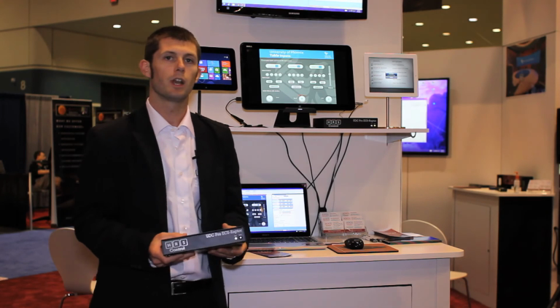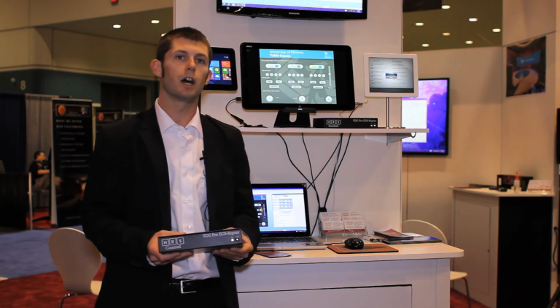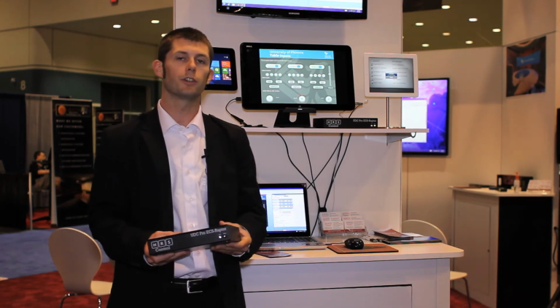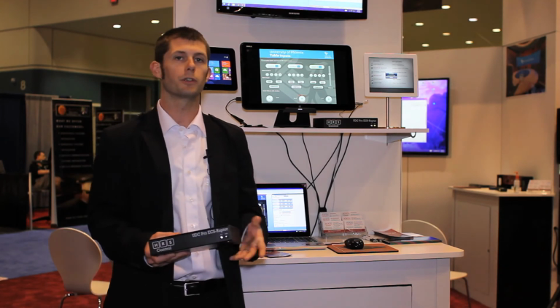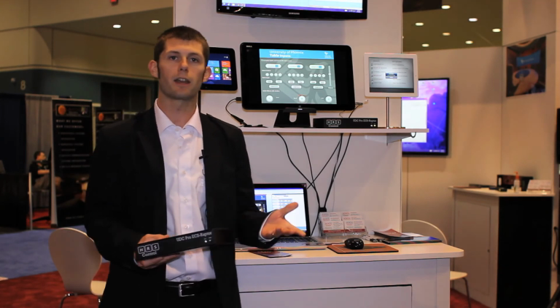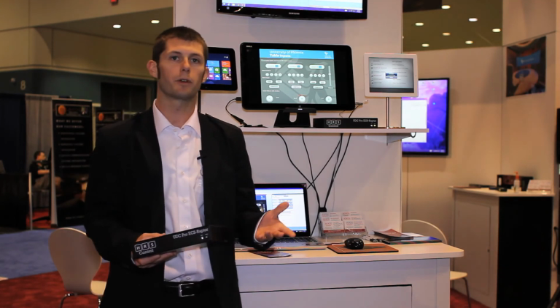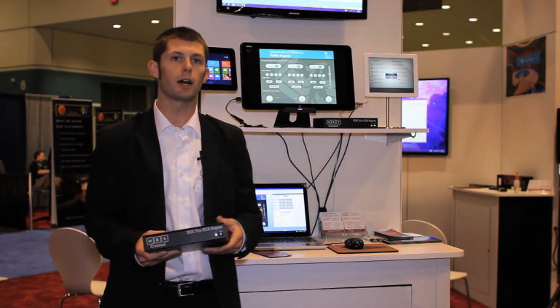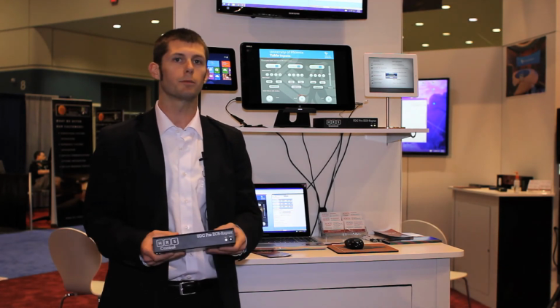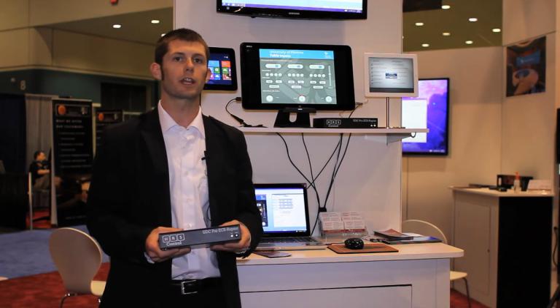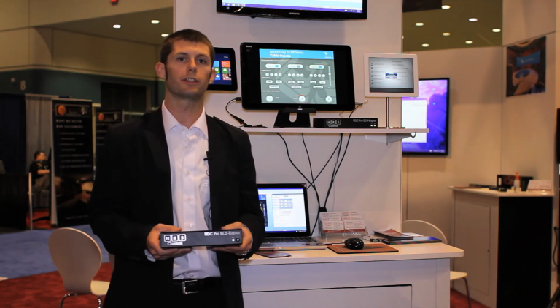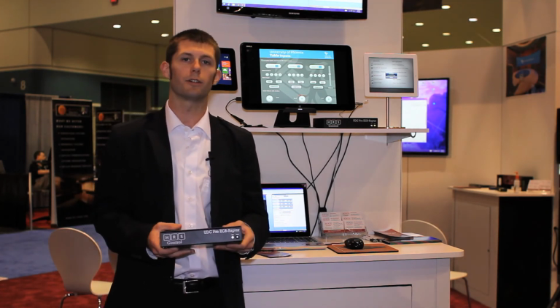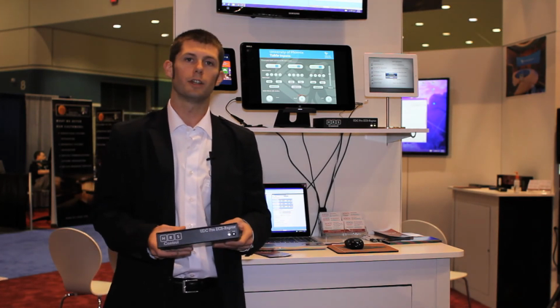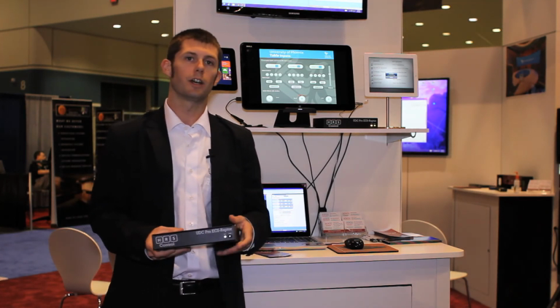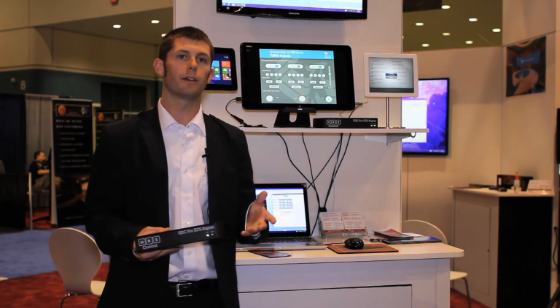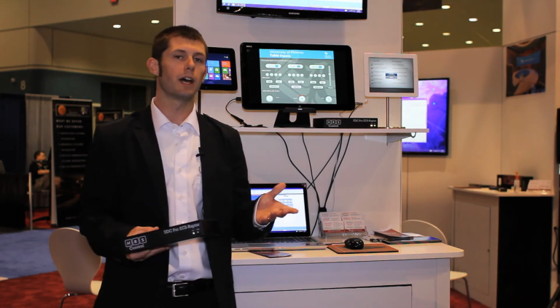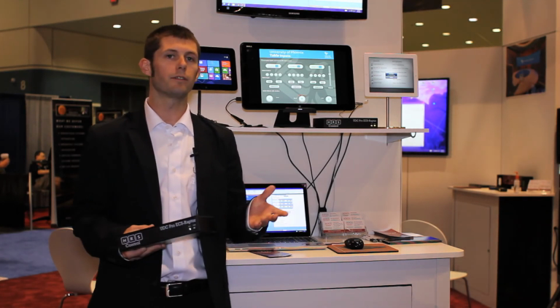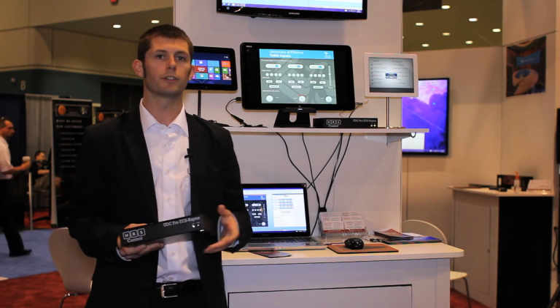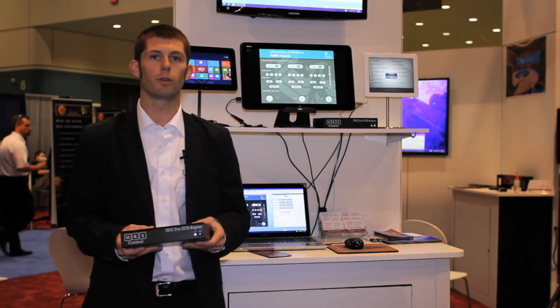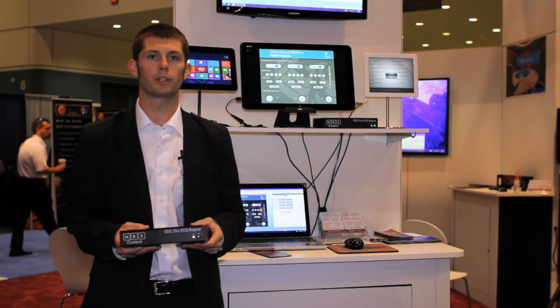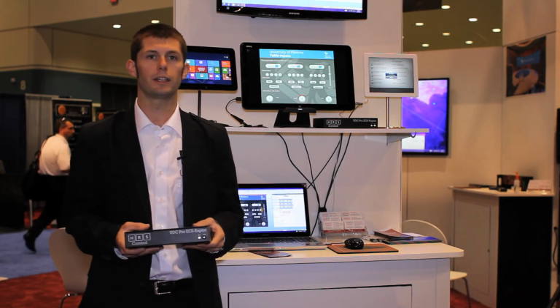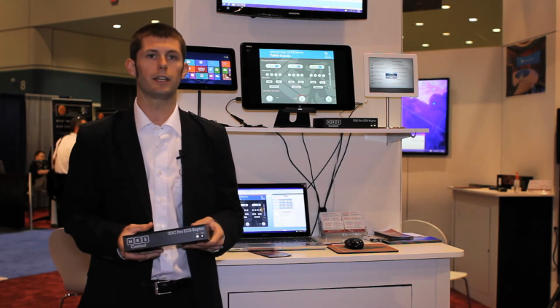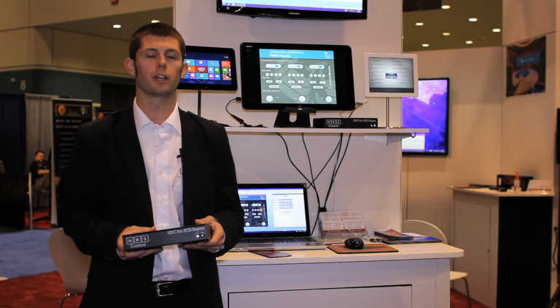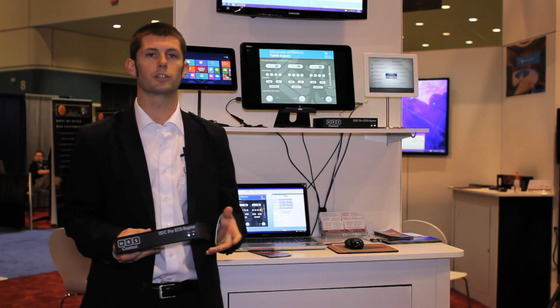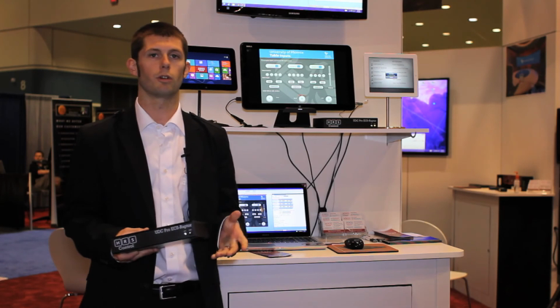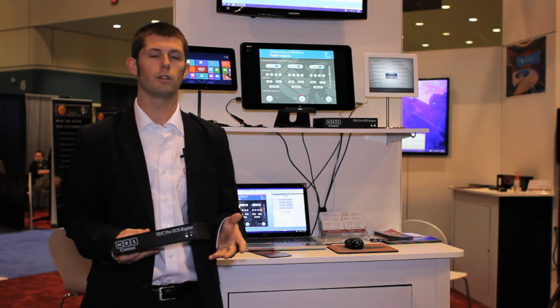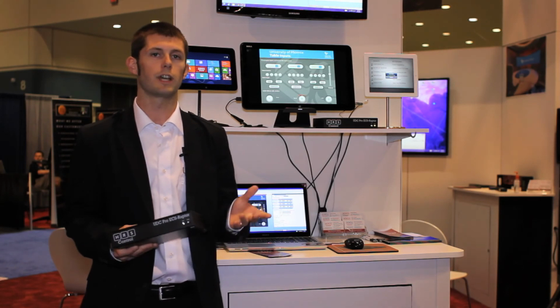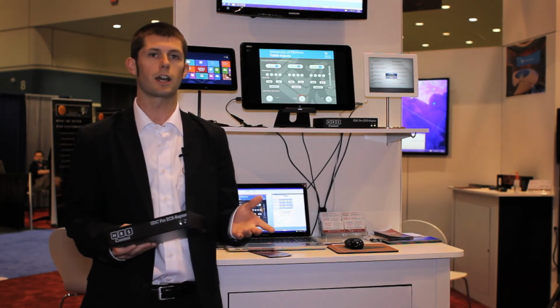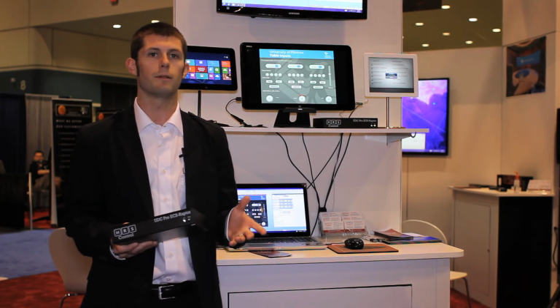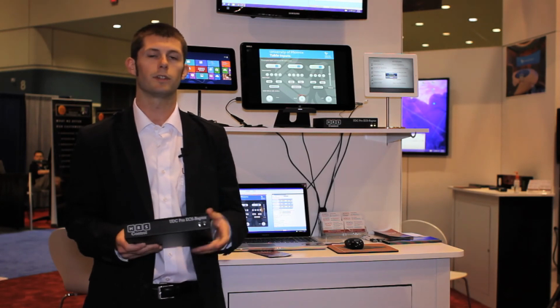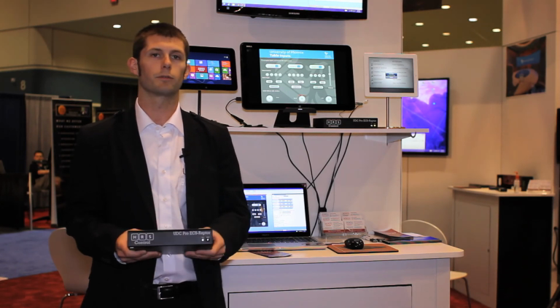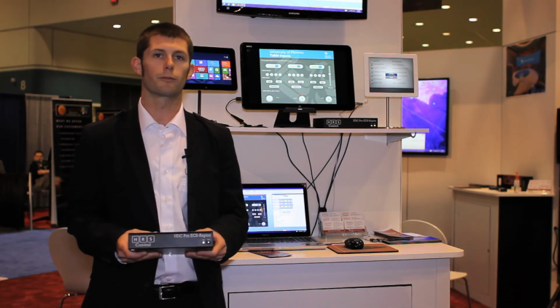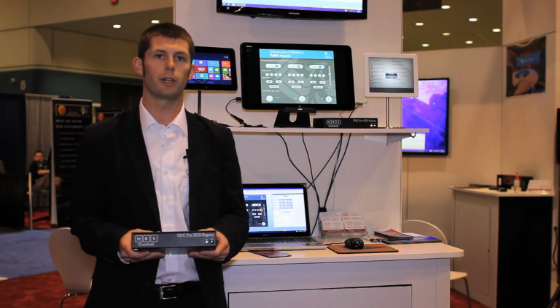If you're at Infocom, come check us out. If not, visit our website at HRSControl.com for more information.